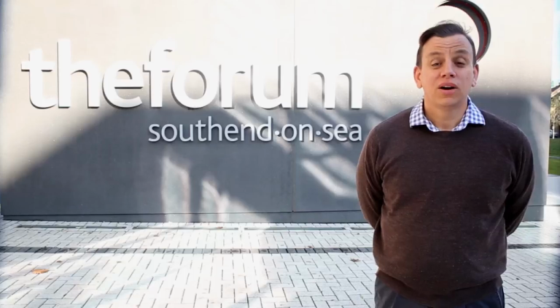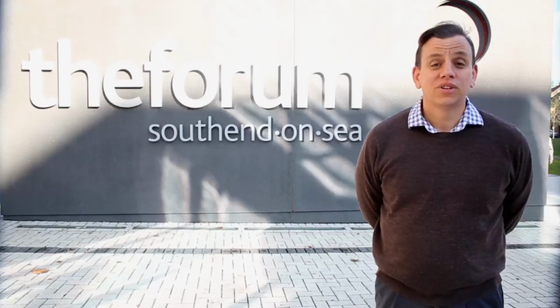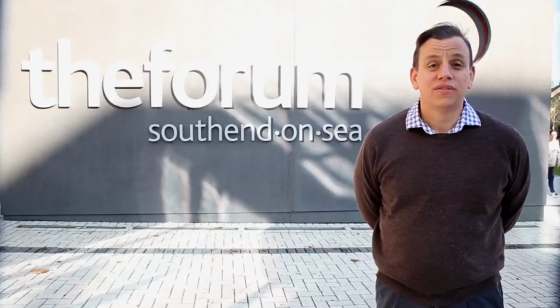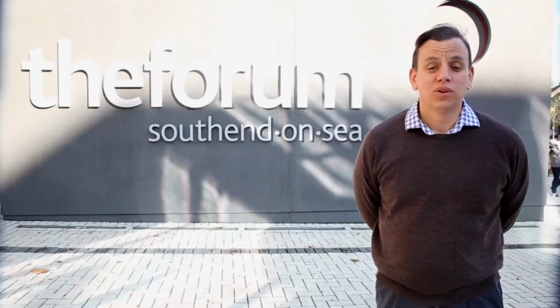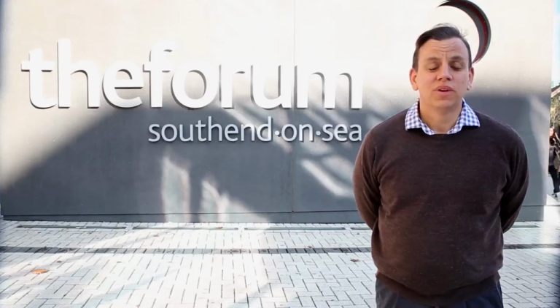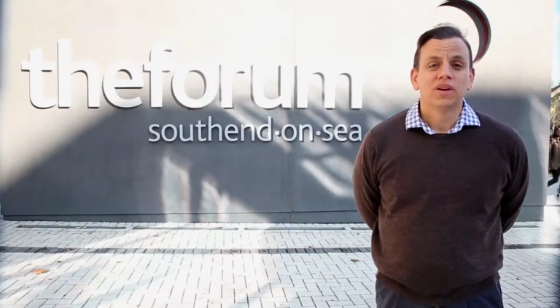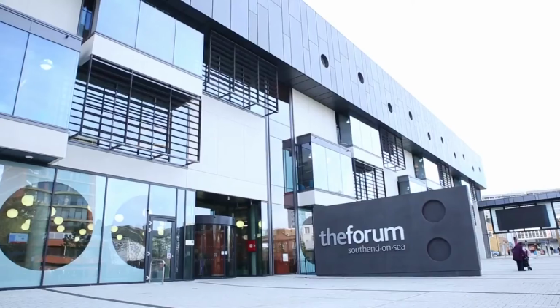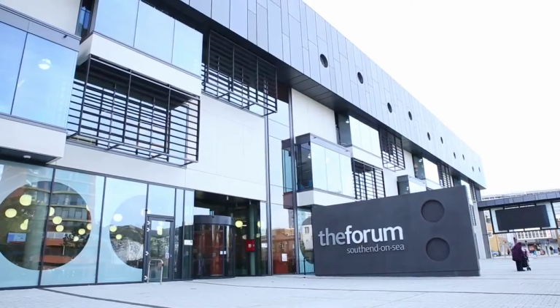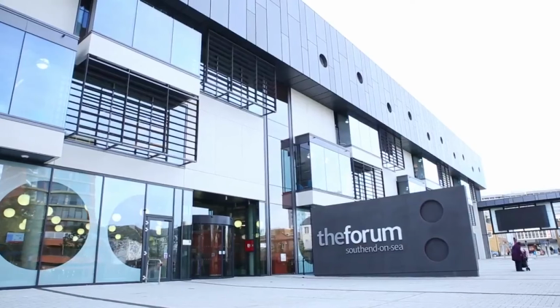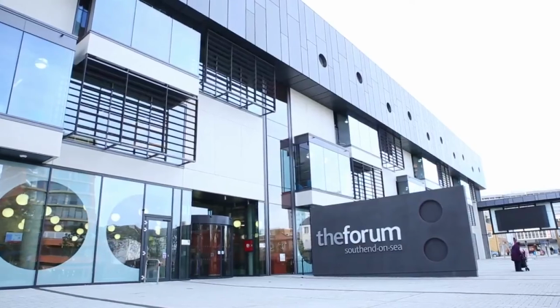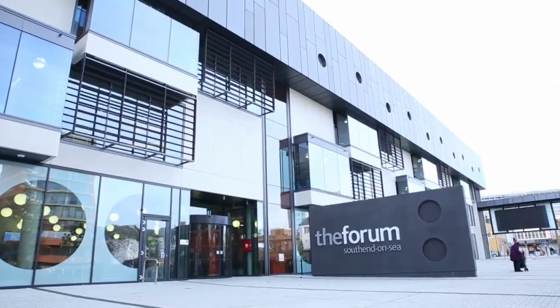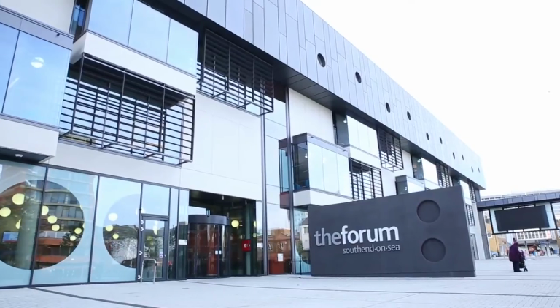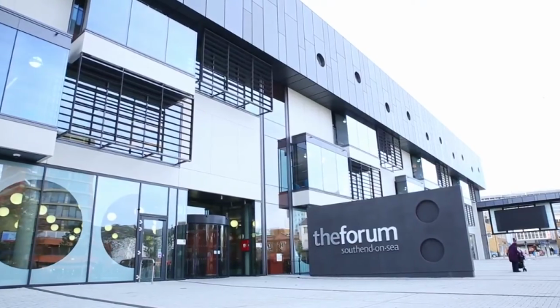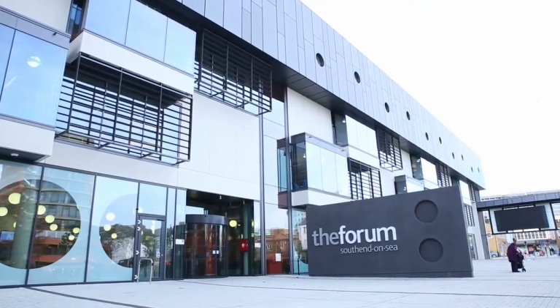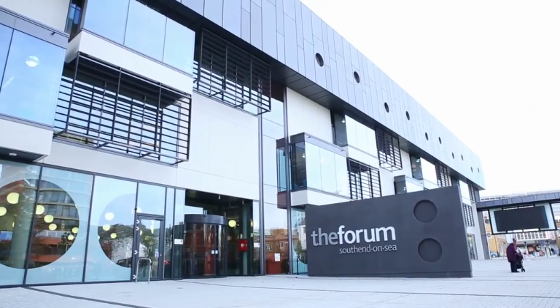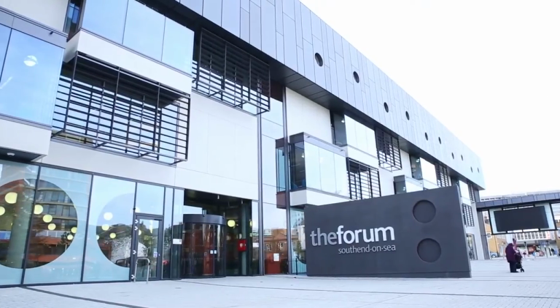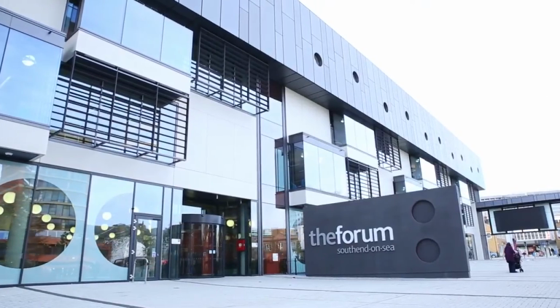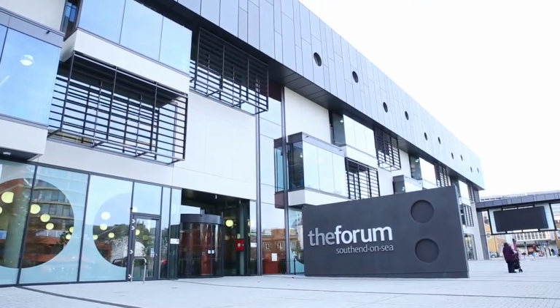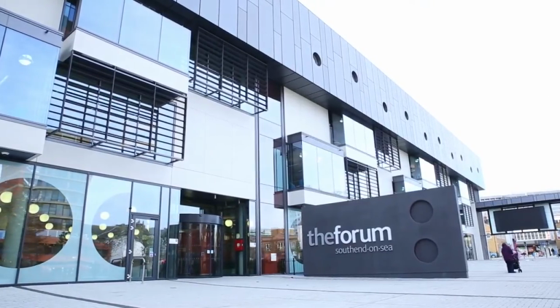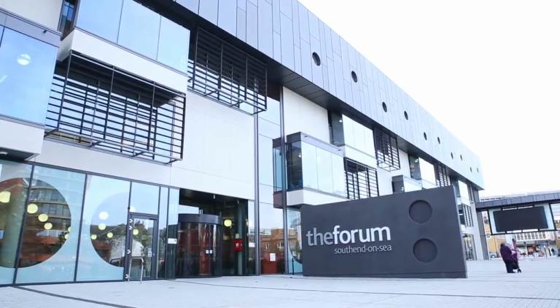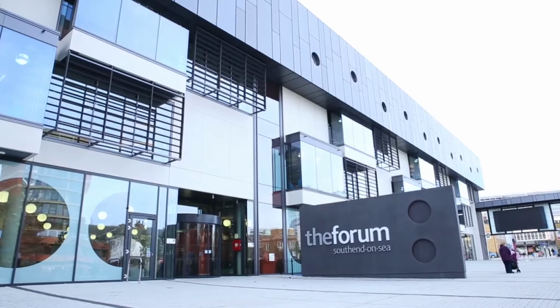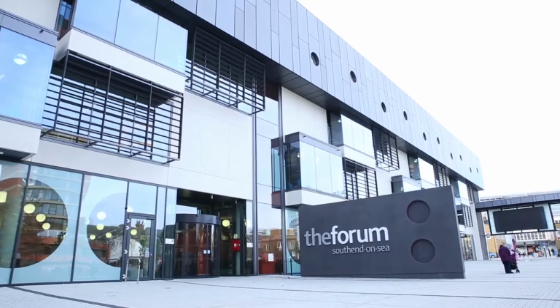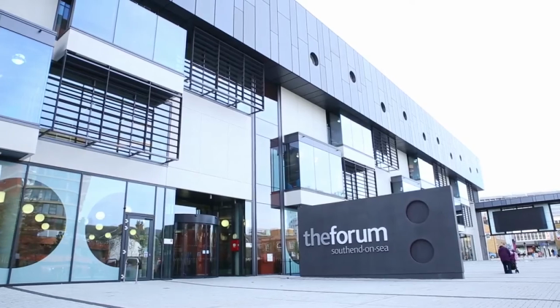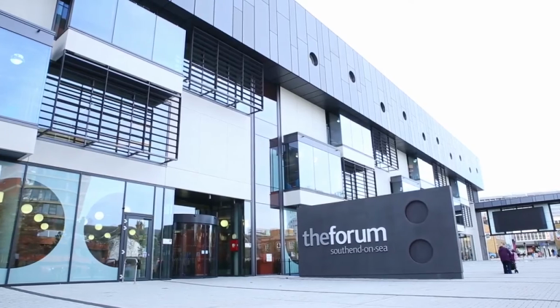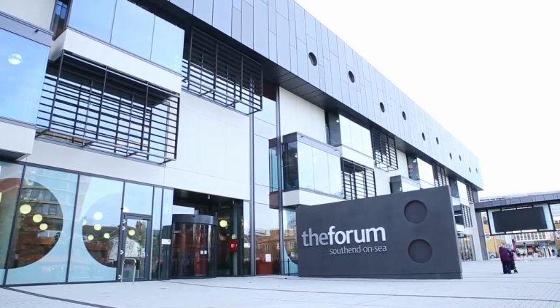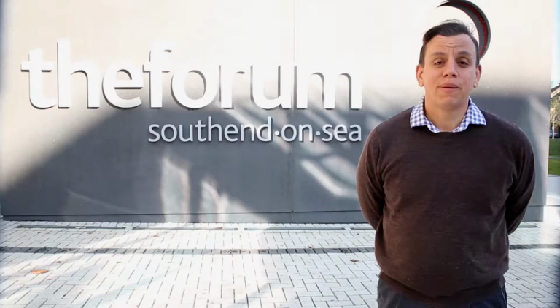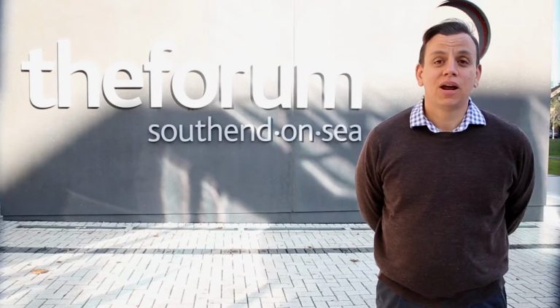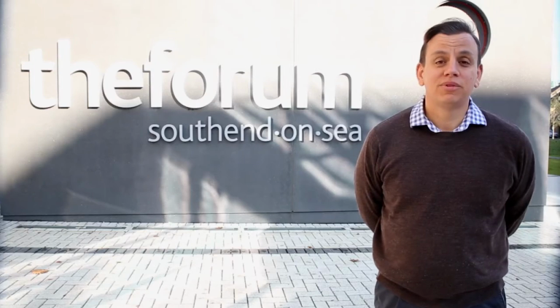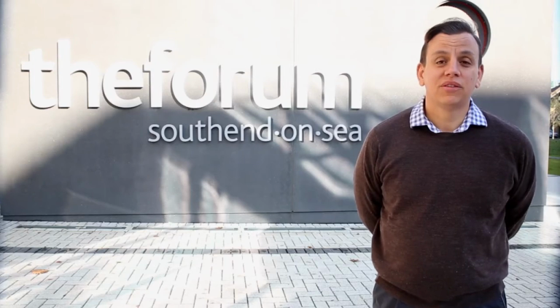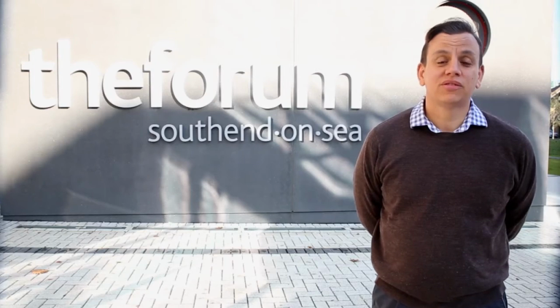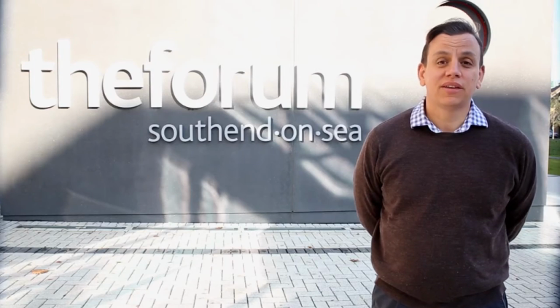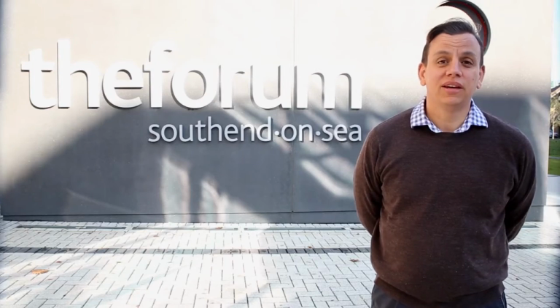Welcome to The Forum, a partnership library between the University of Essex, South Essex College and the Public Library Service of Southend.